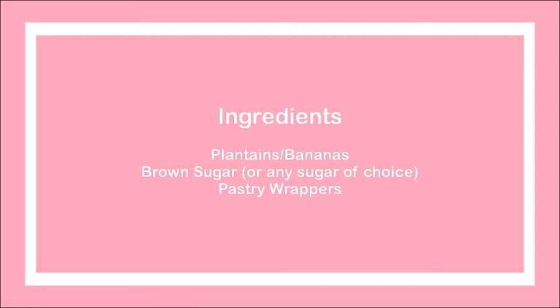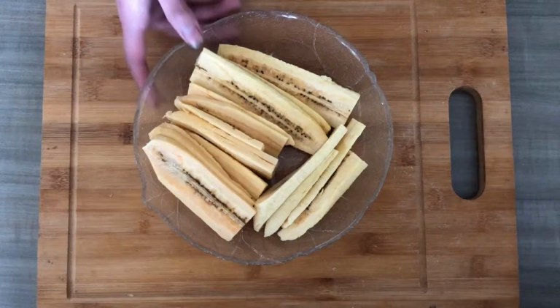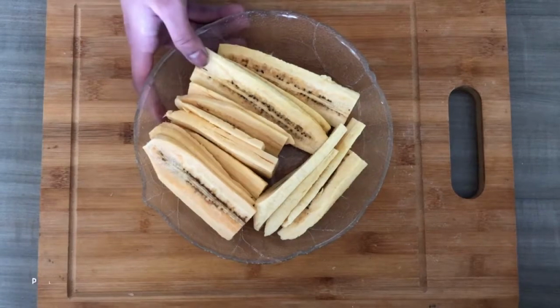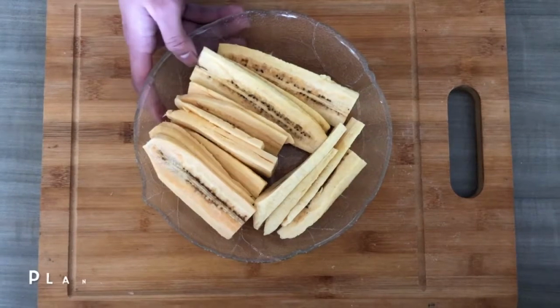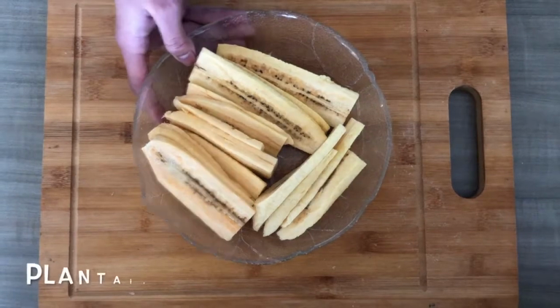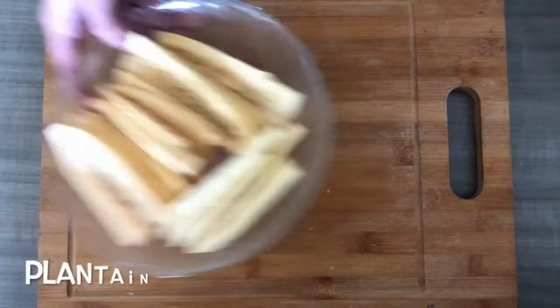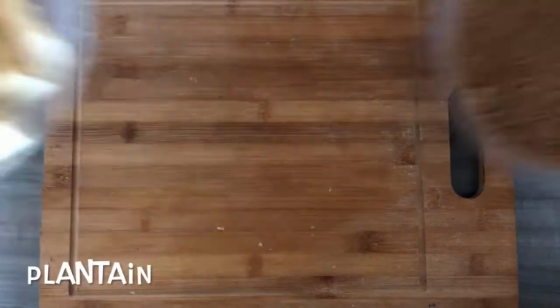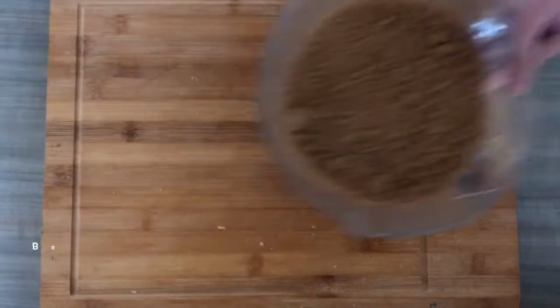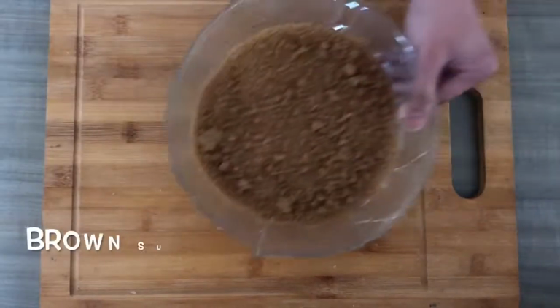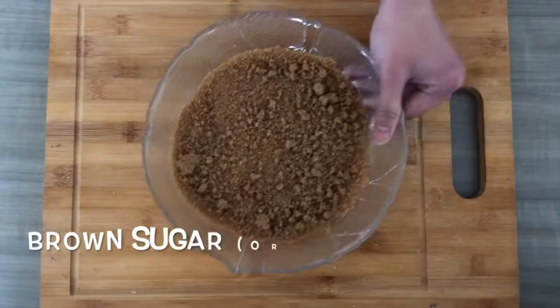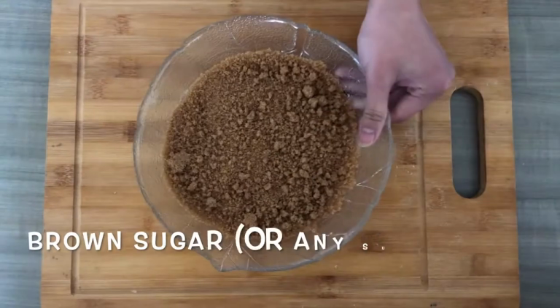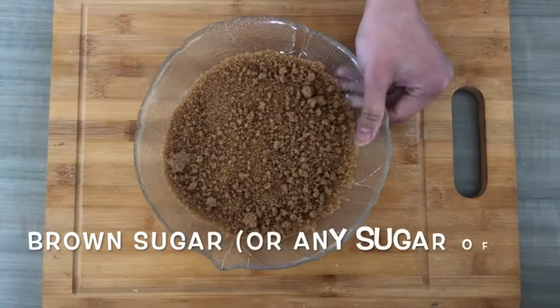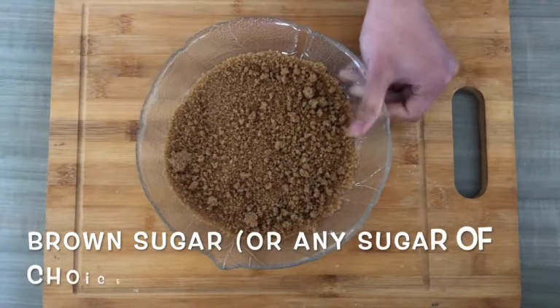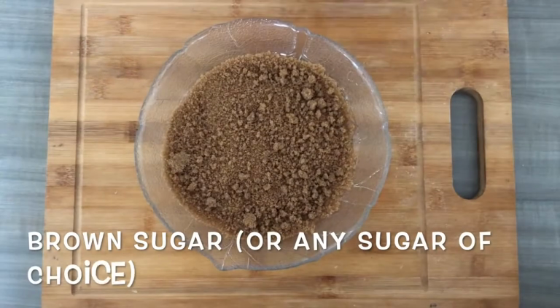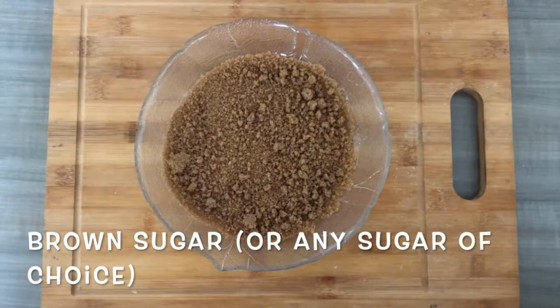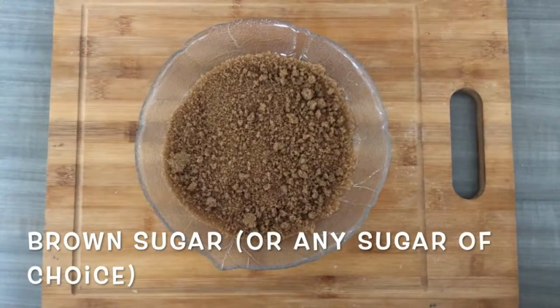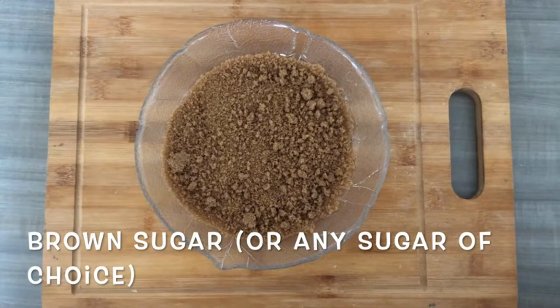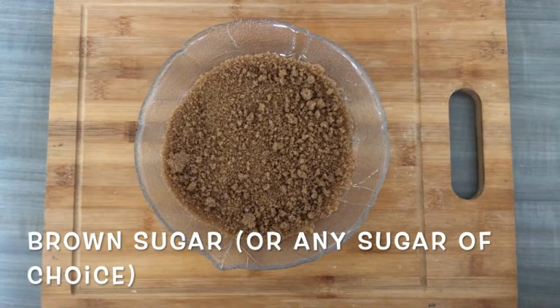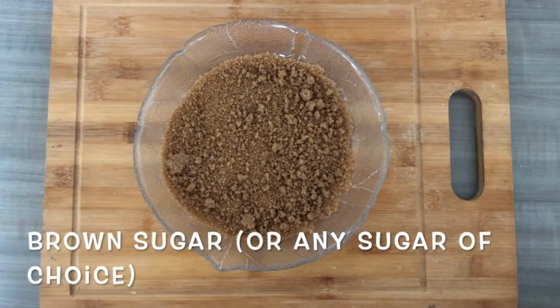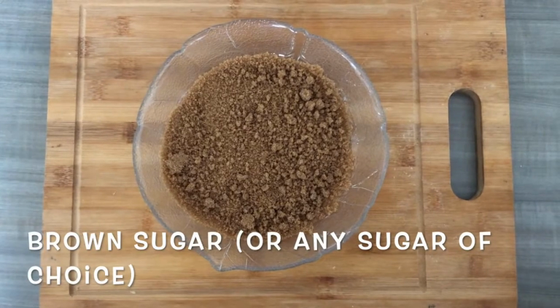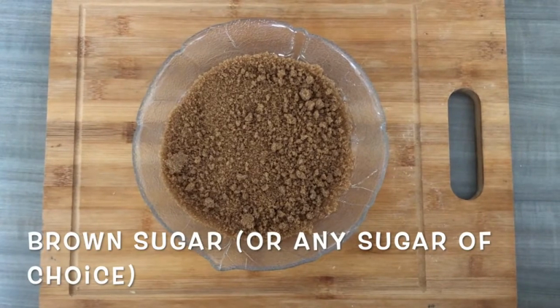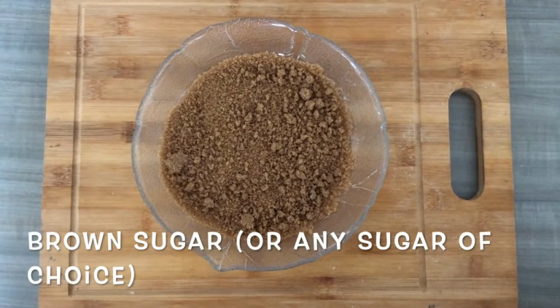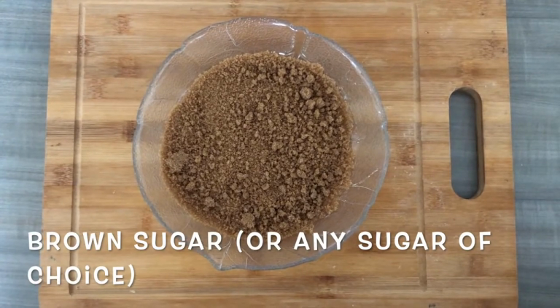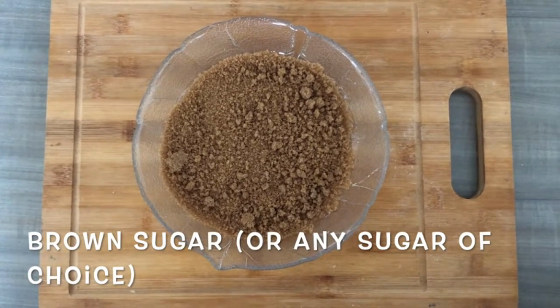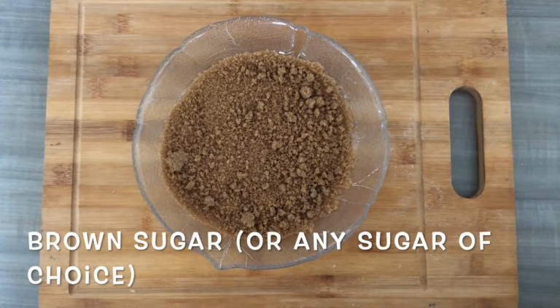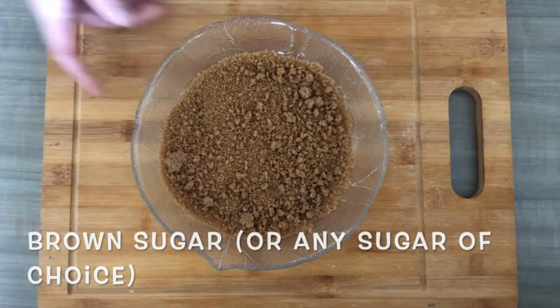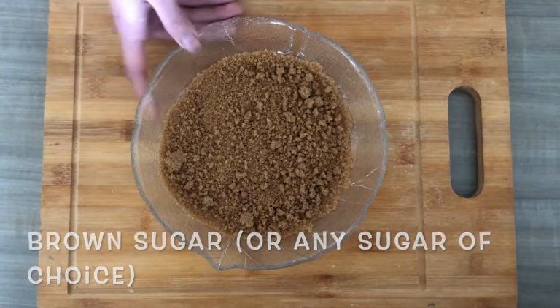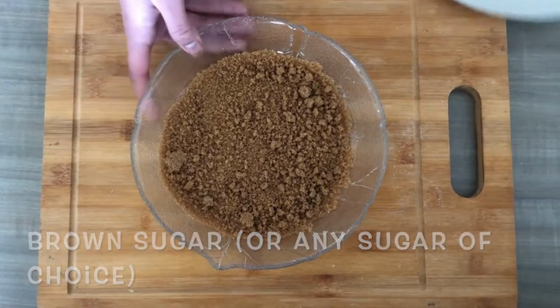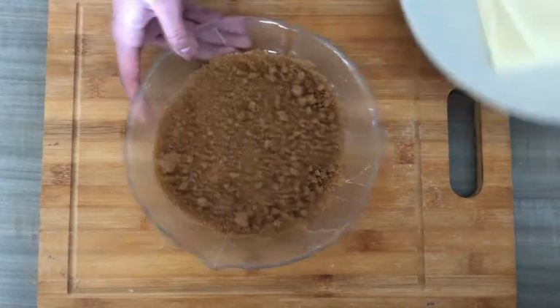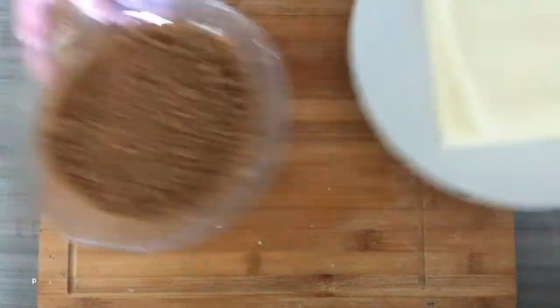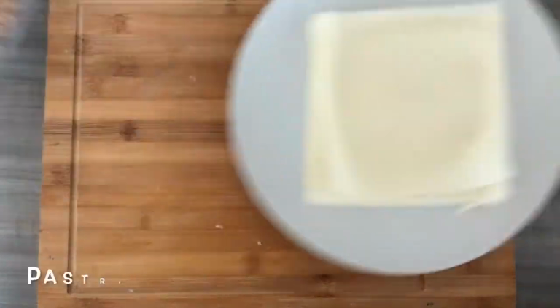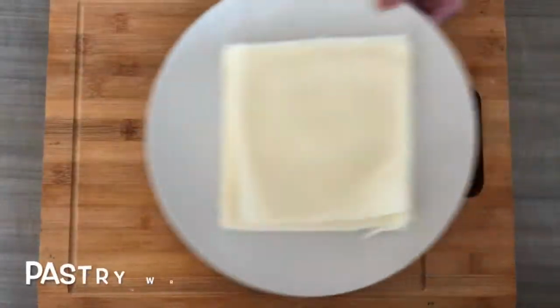You will need plantain, brown sugar or any sugar of choice, and pastry wrapper.